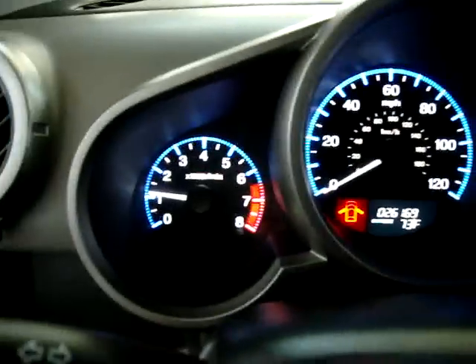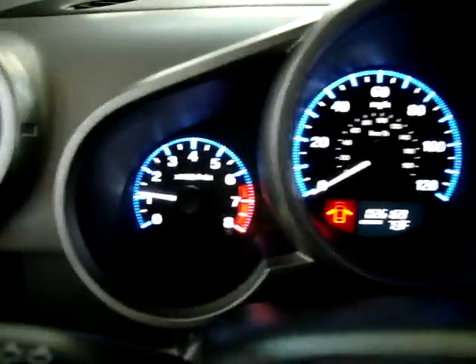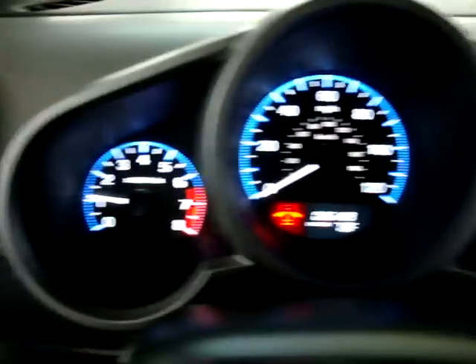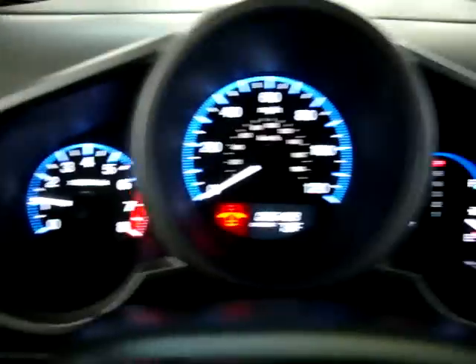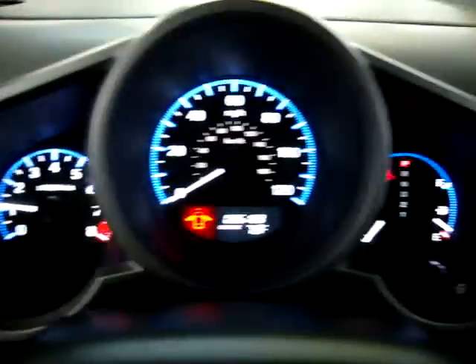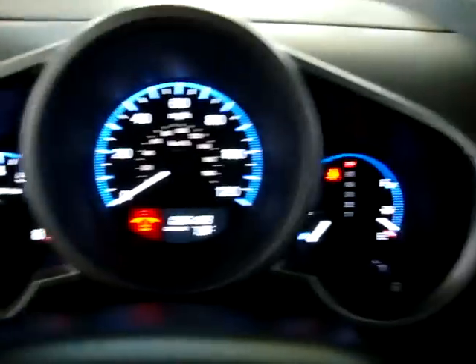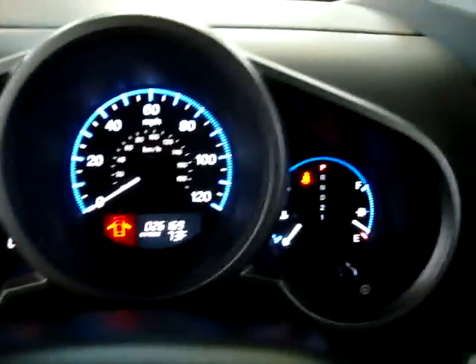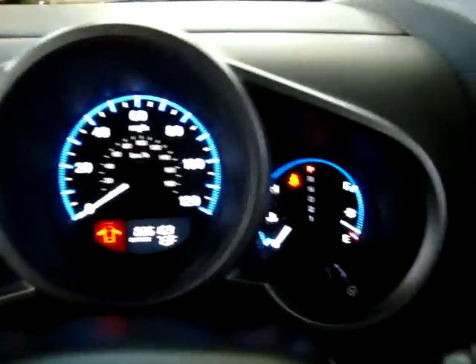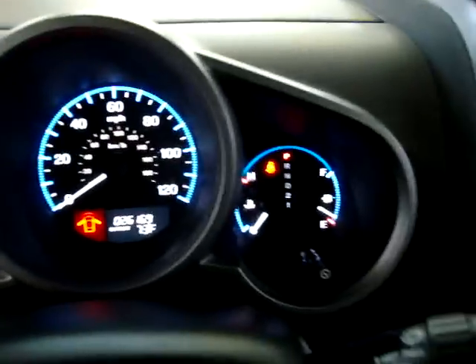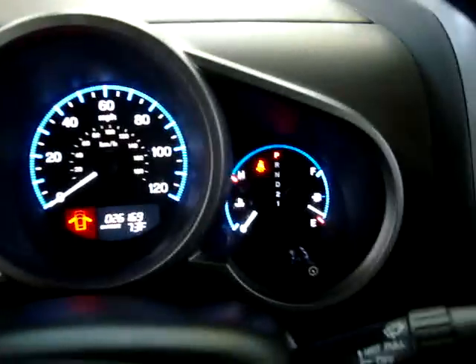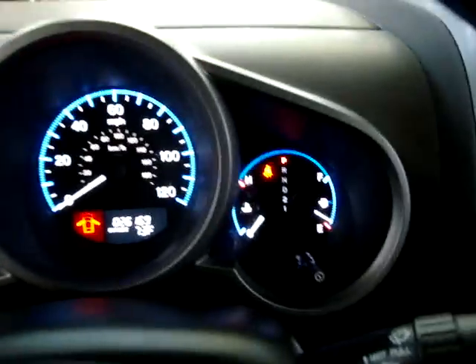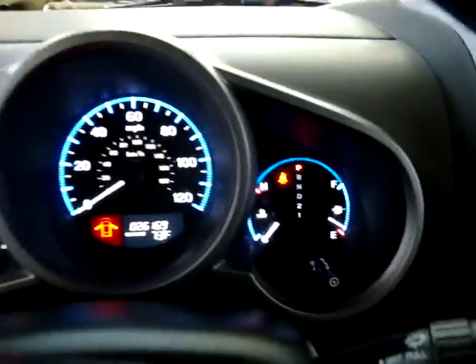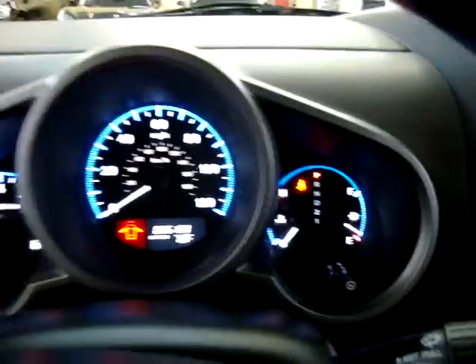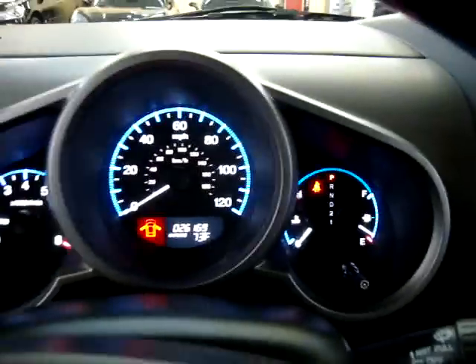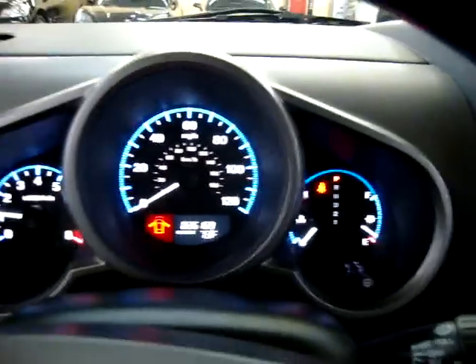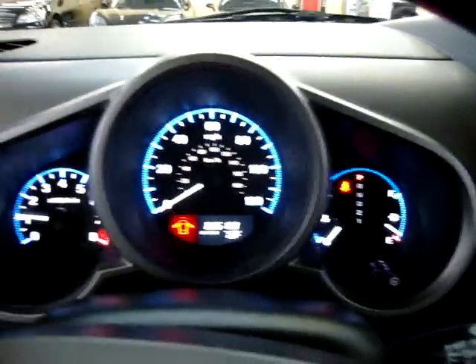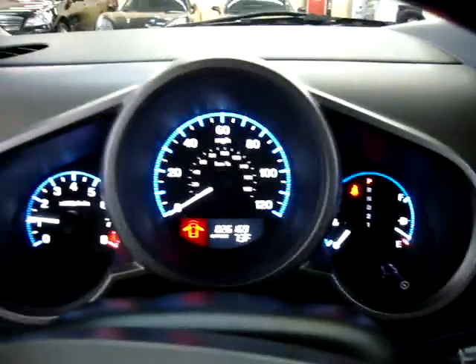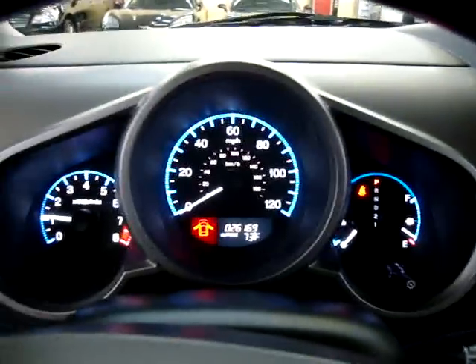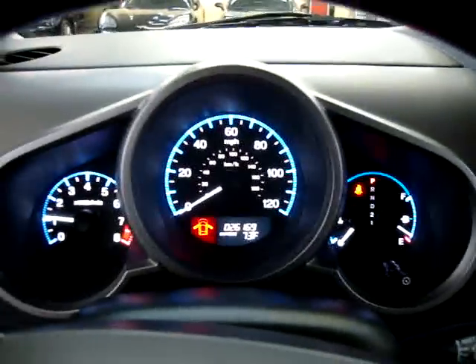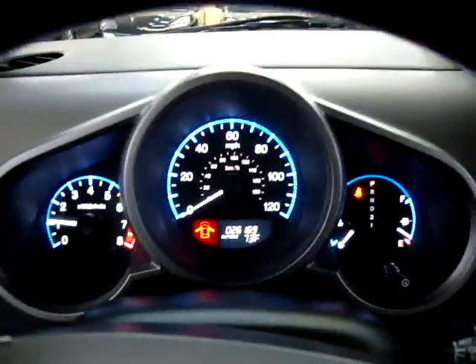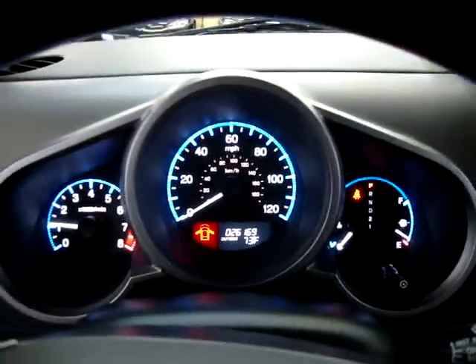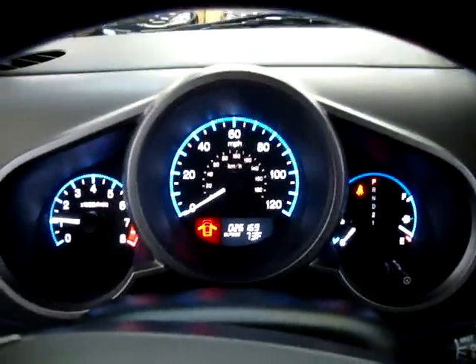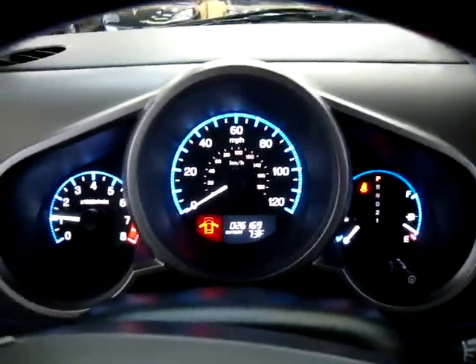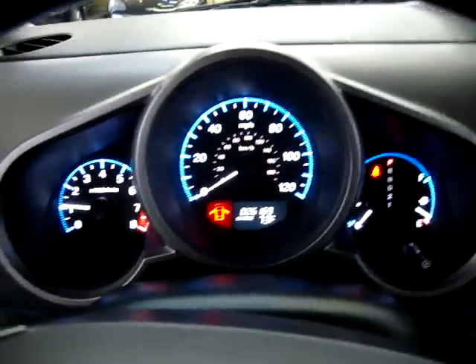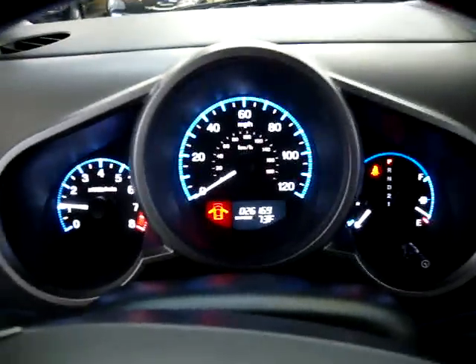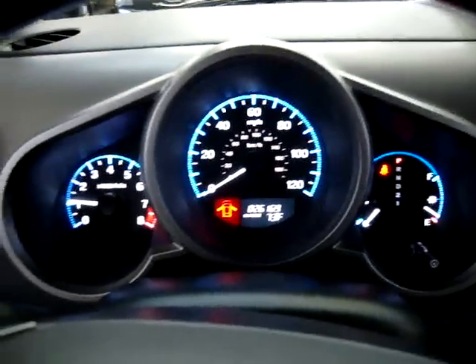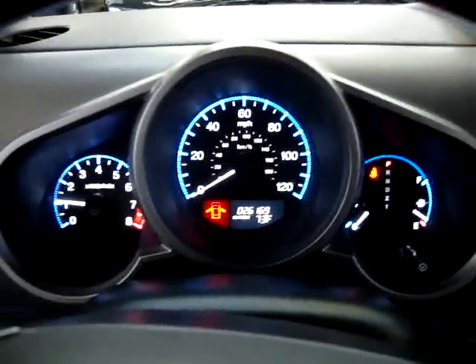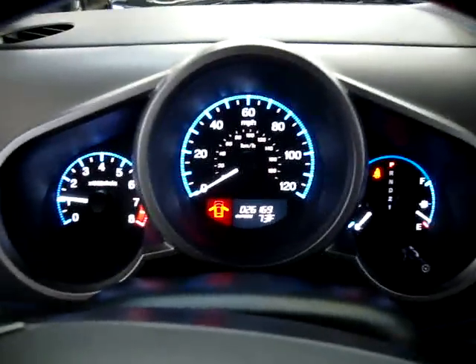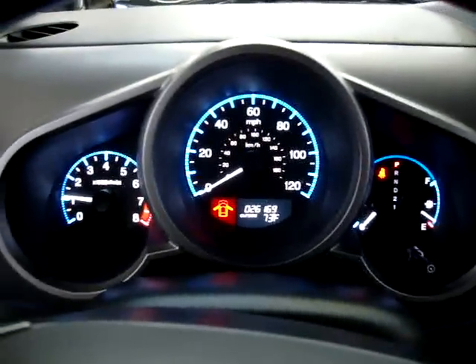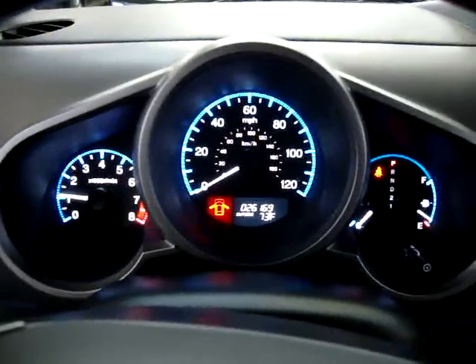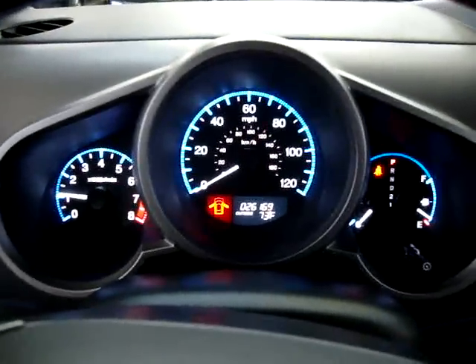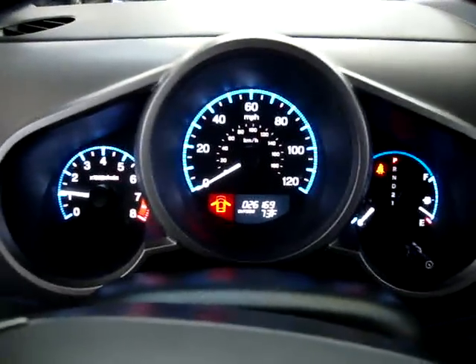I'm going to go ahead and rev it so you can see there's no check engine lights, no service engine soon lights, no airbag lights on, nothing like that.